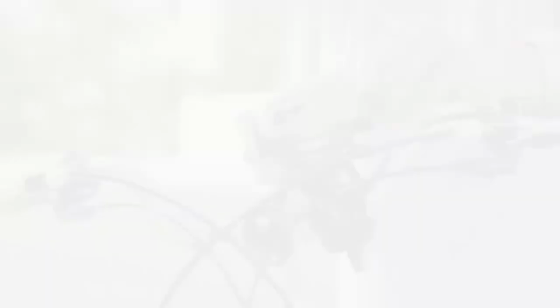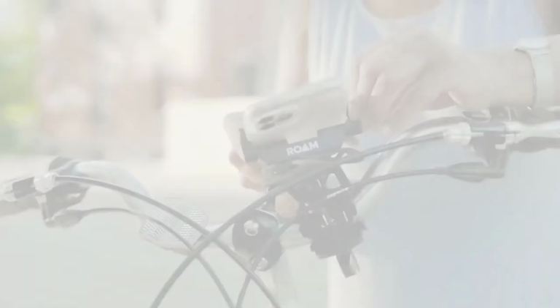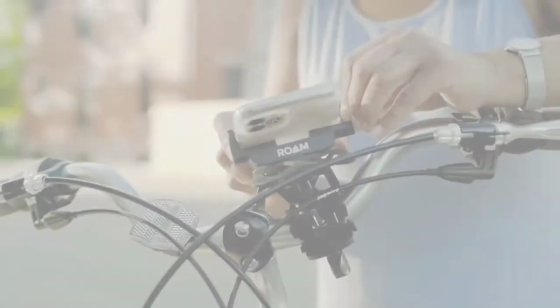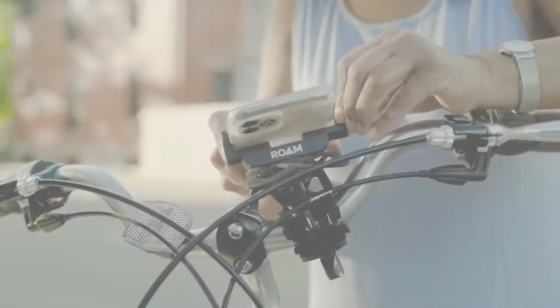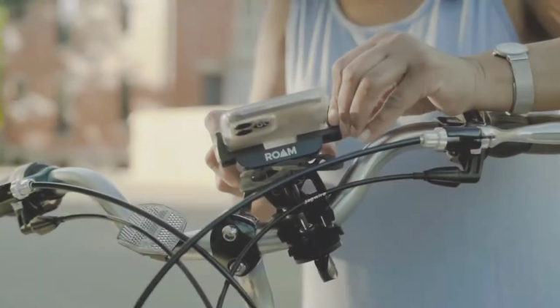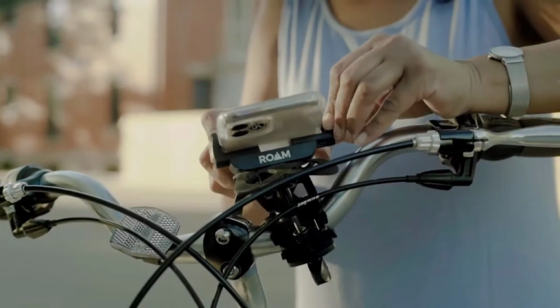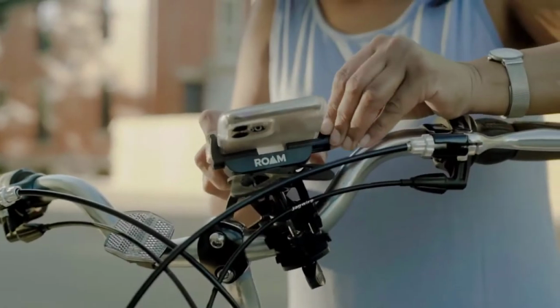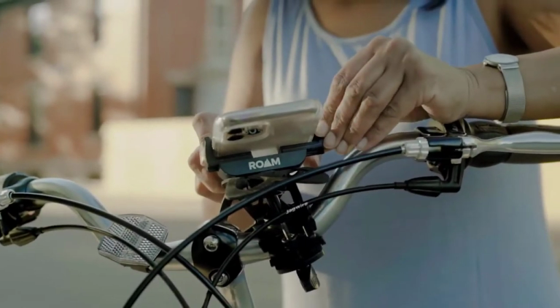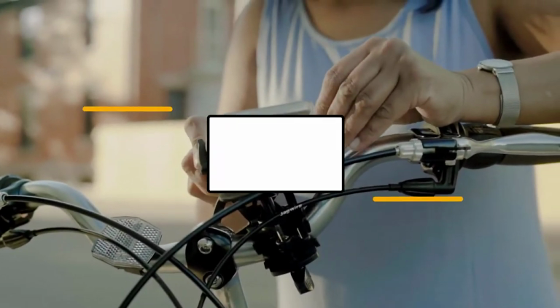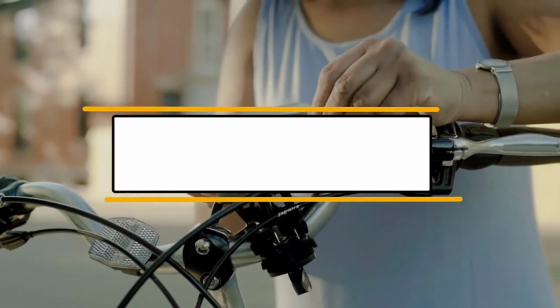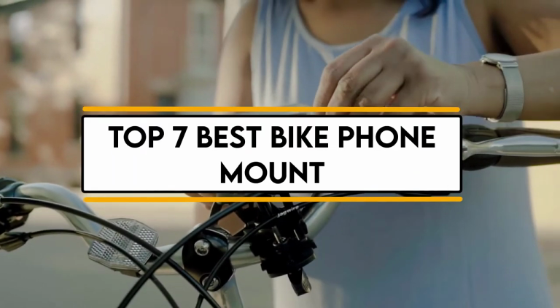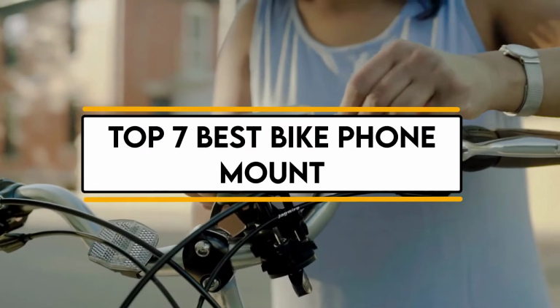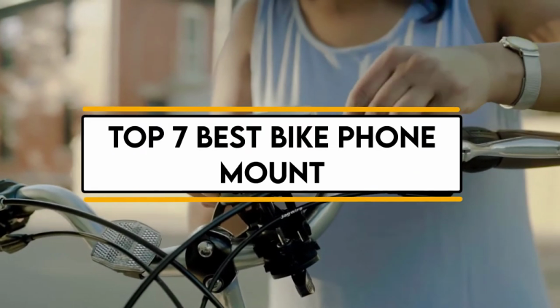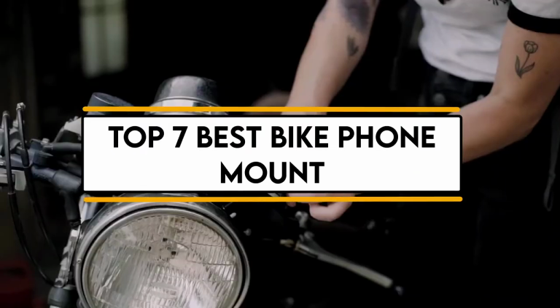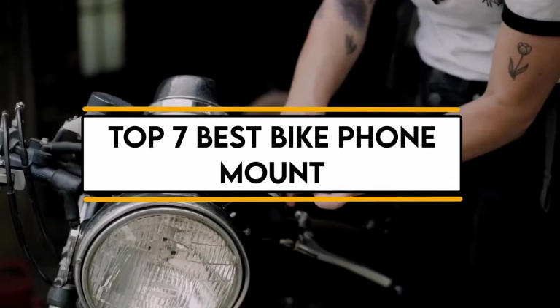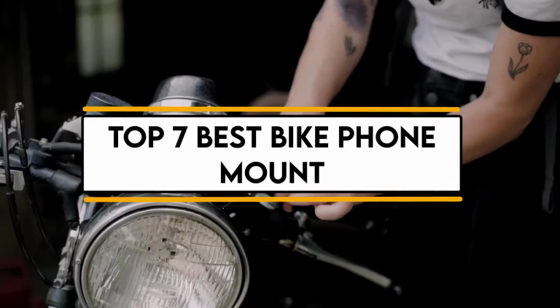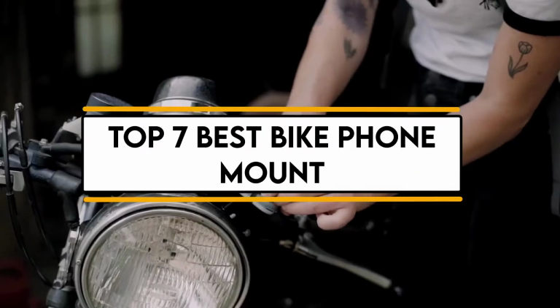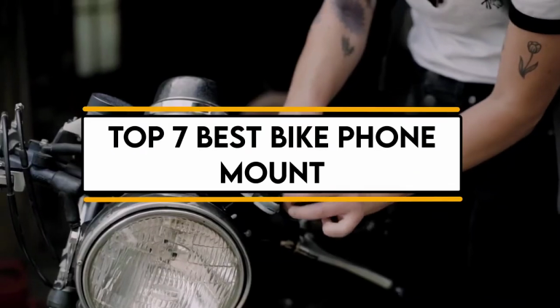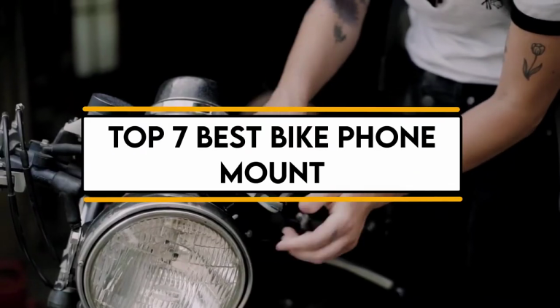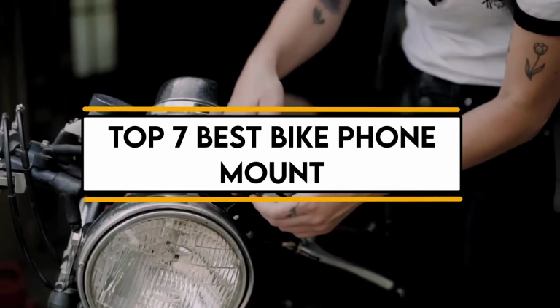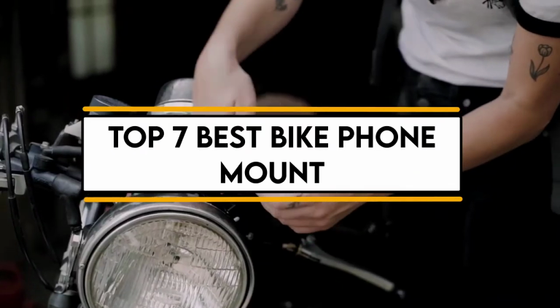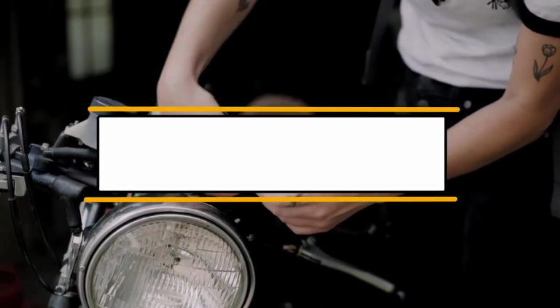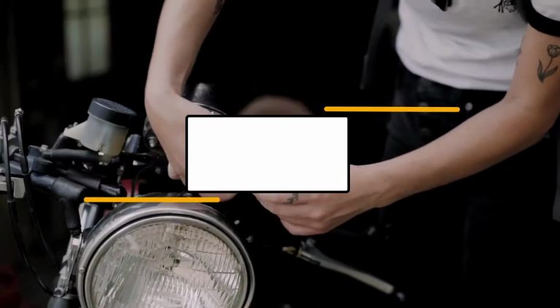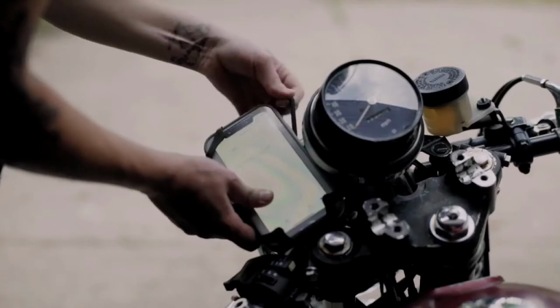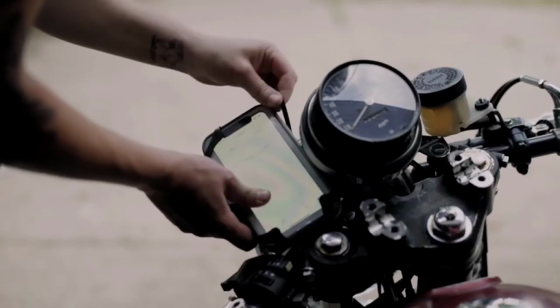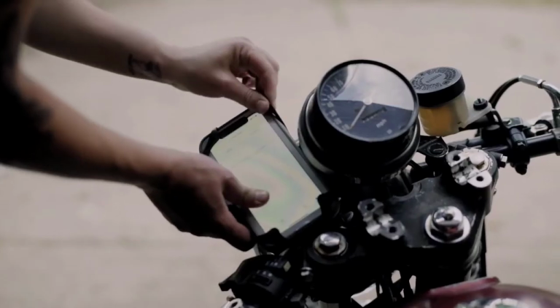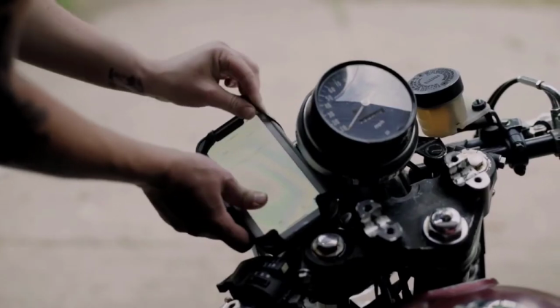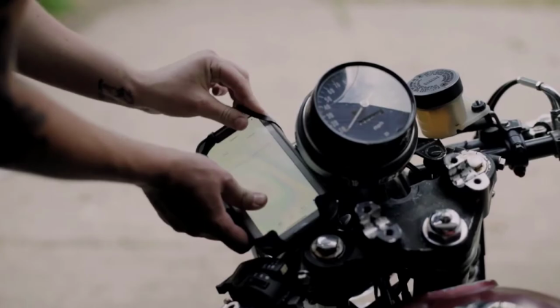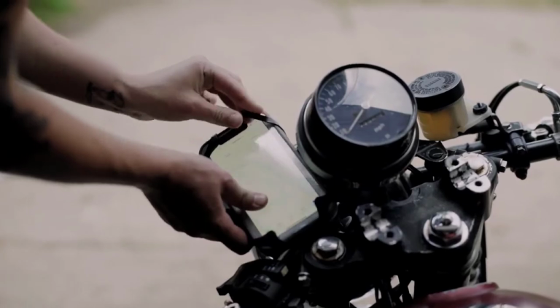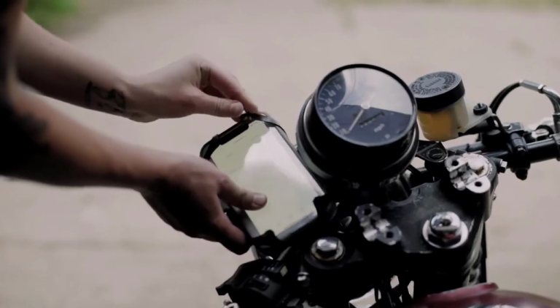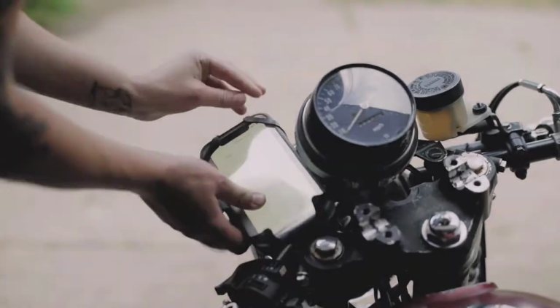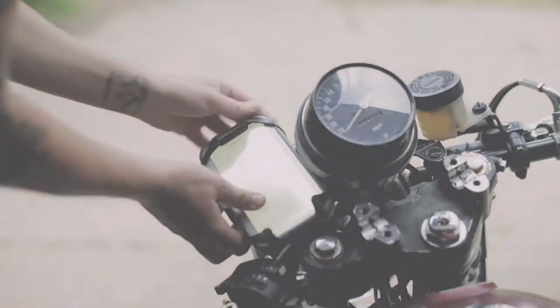In this video, we will discuss the top 7 best bike phone mounts. So let's get started.